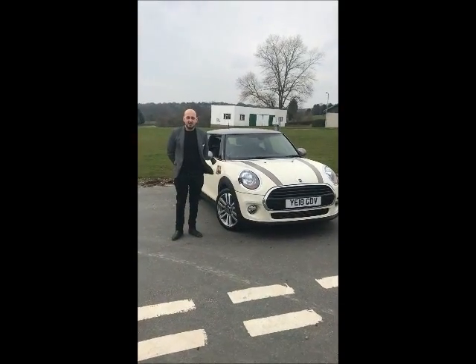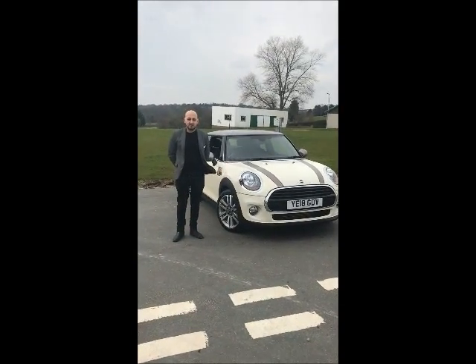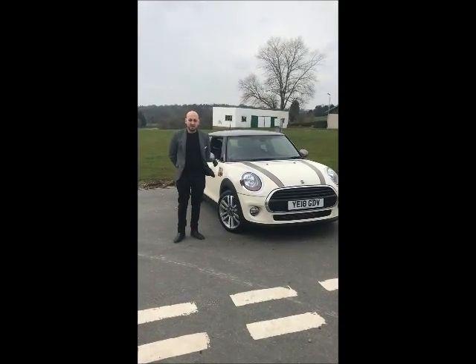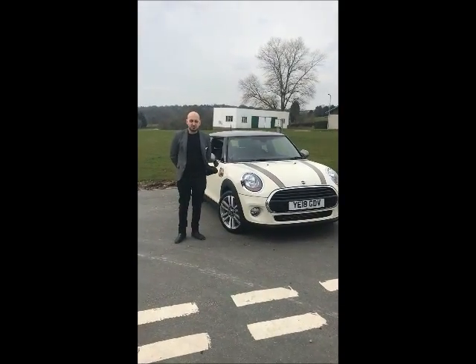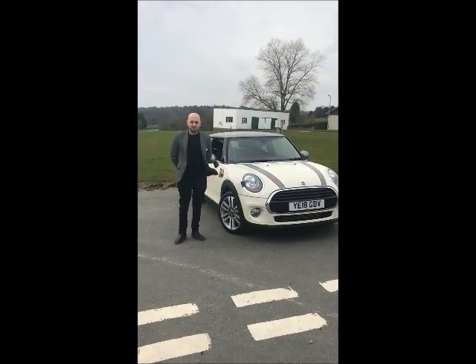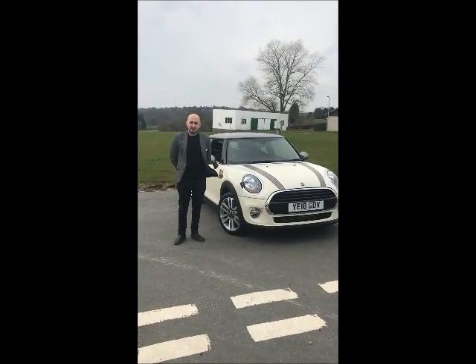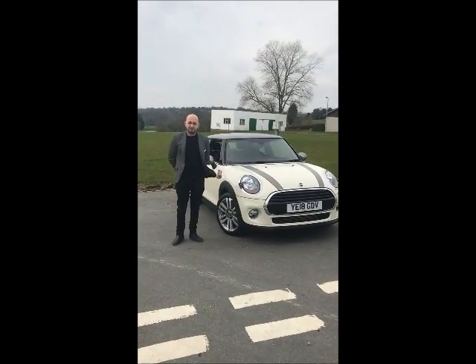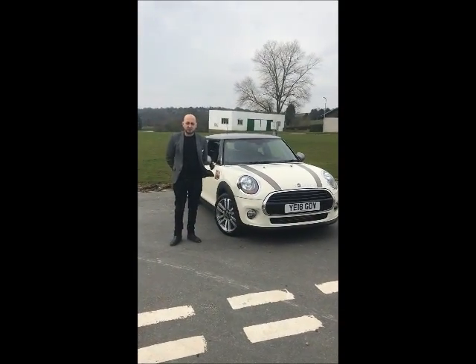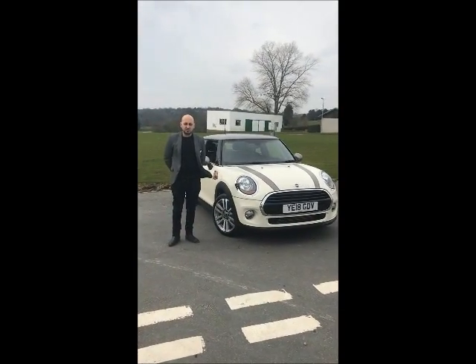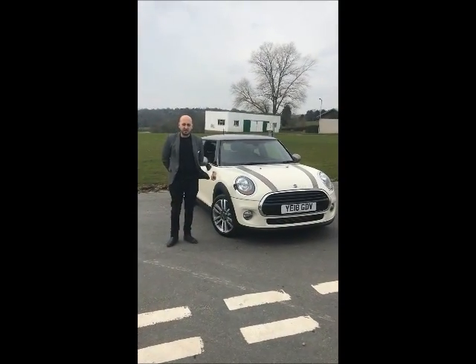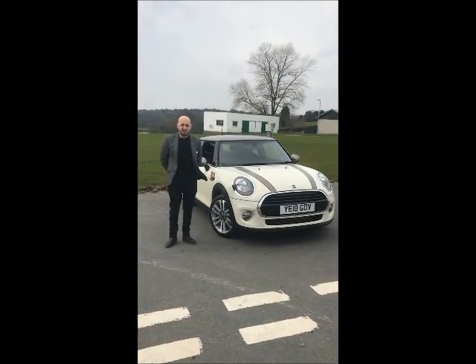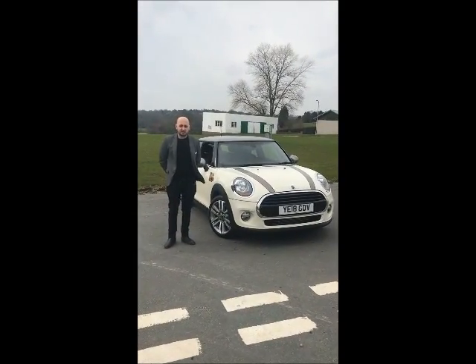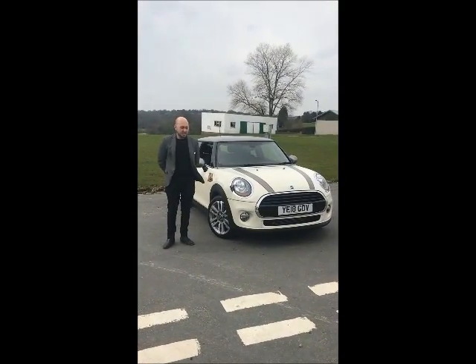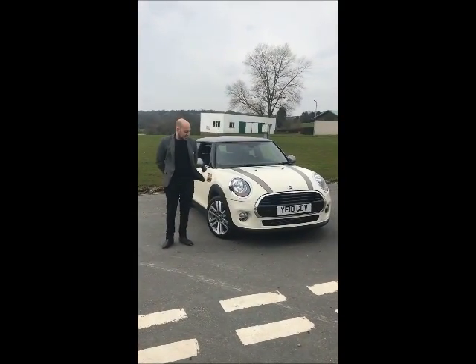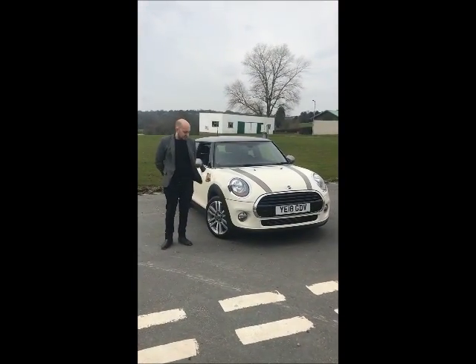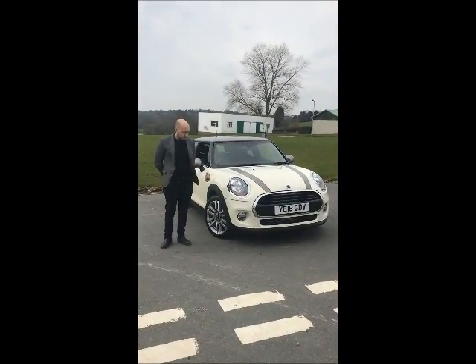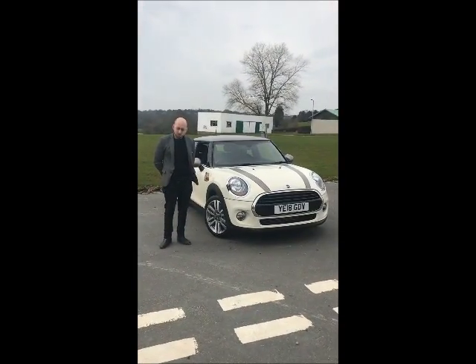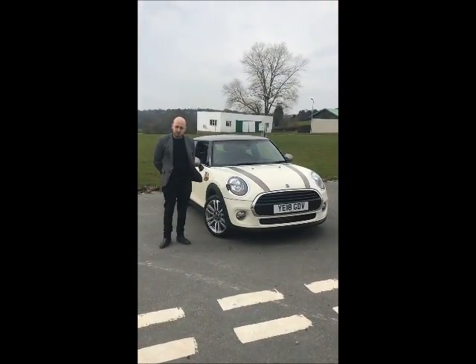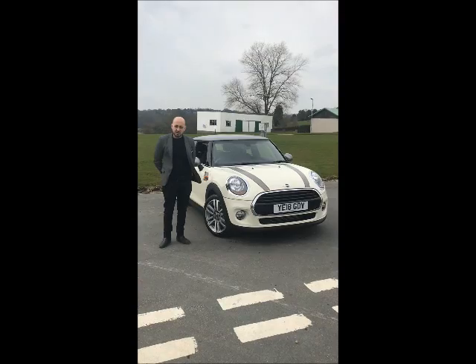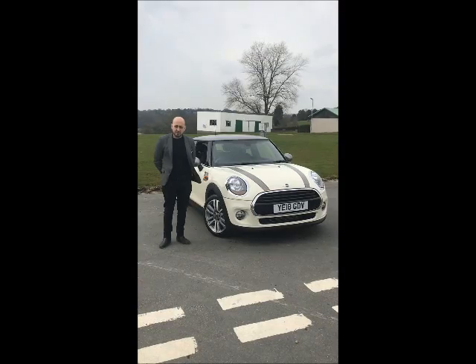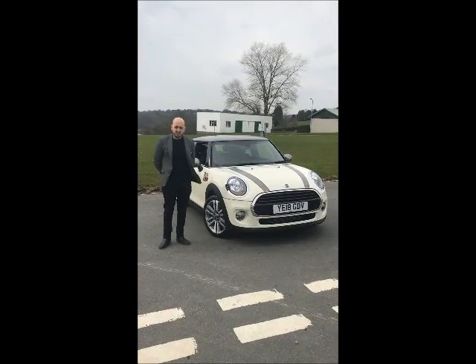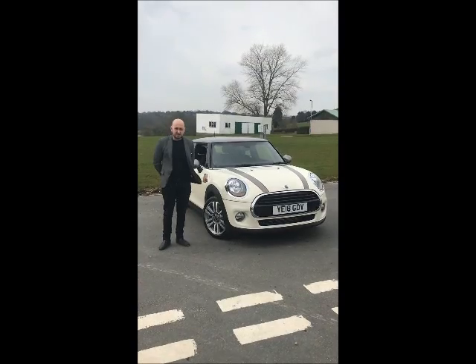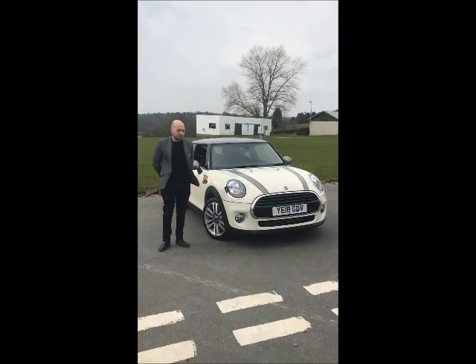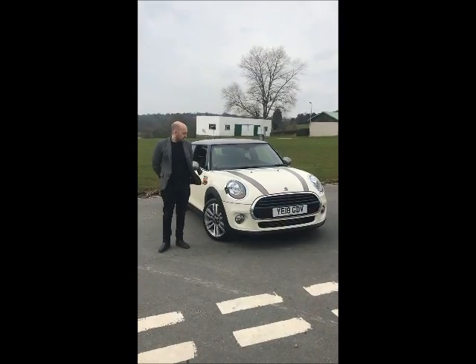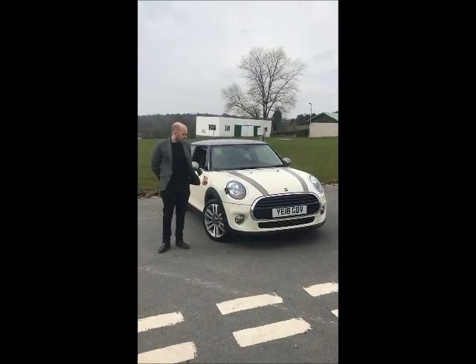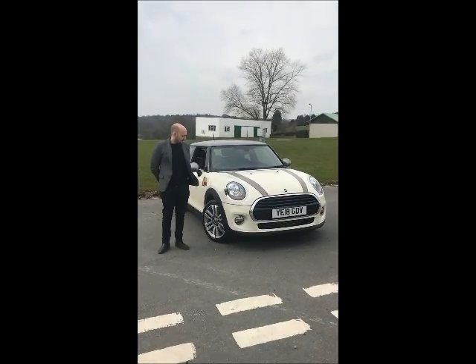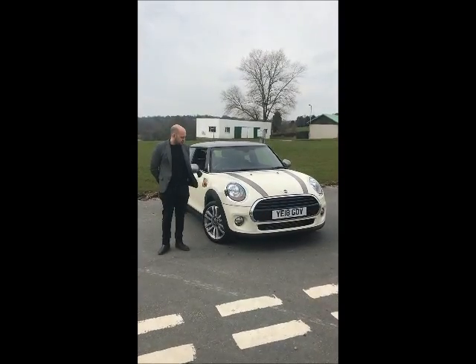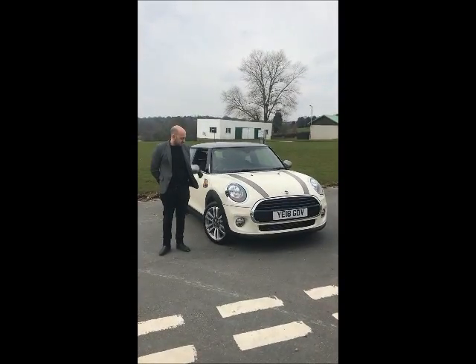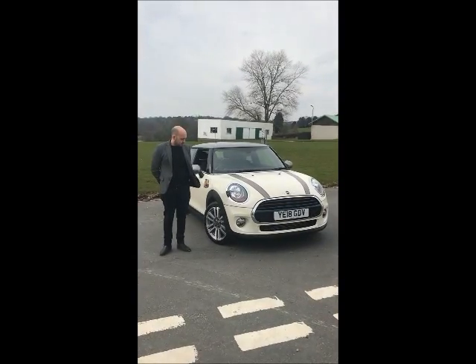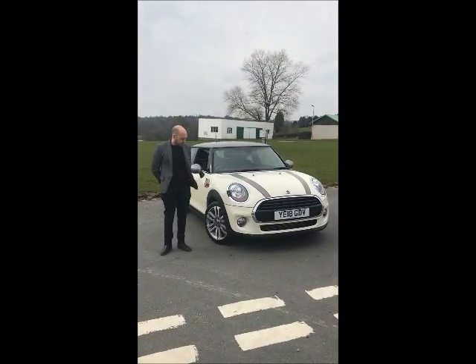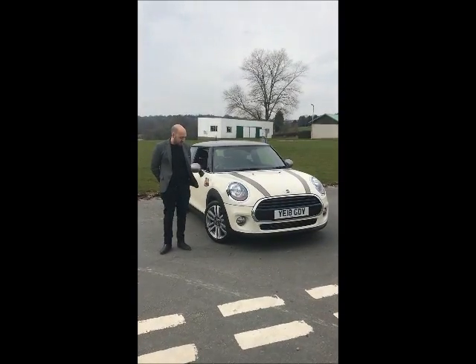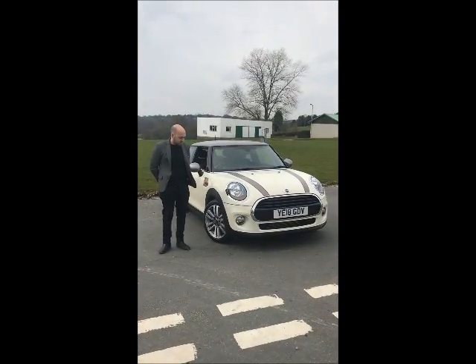Hello, I'm Sean. I'm from Trasto Mini in Harrogant. I'd like to introduce to you our Mini 7, and I think it should be a pepper white.